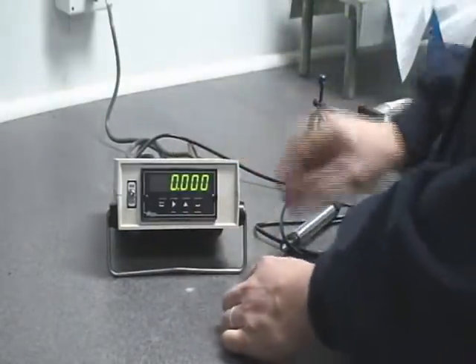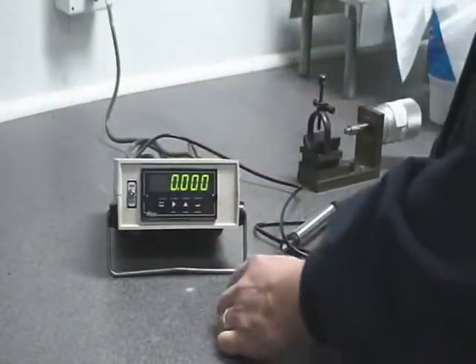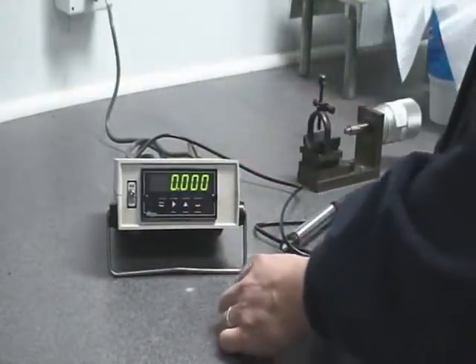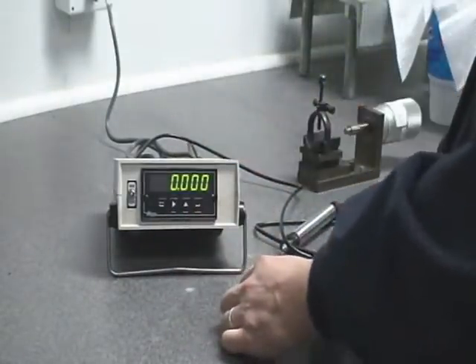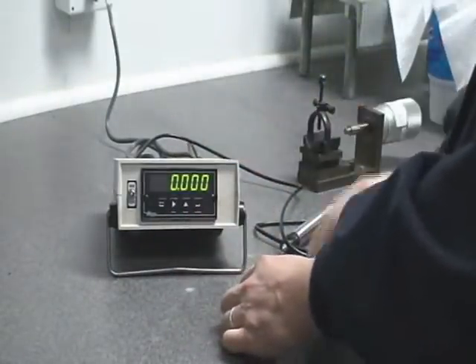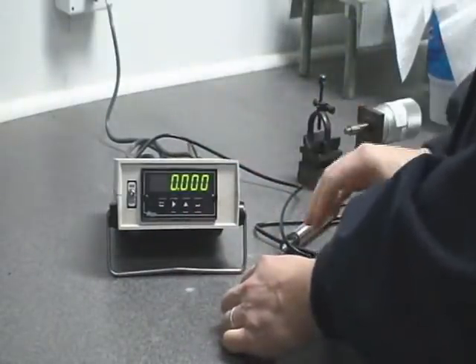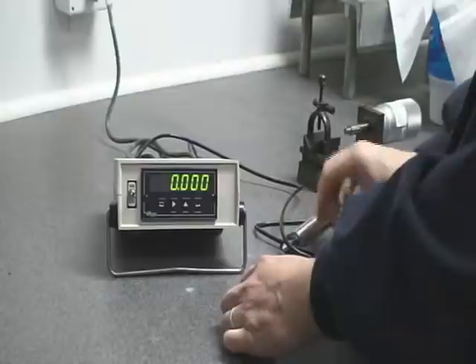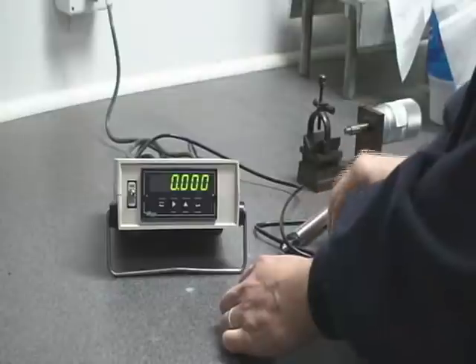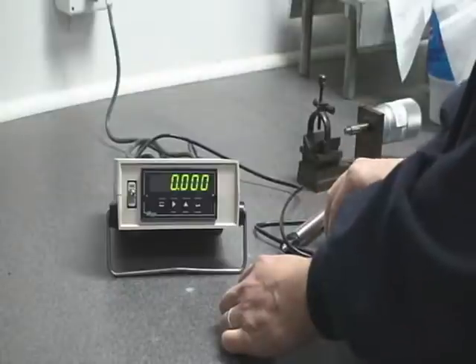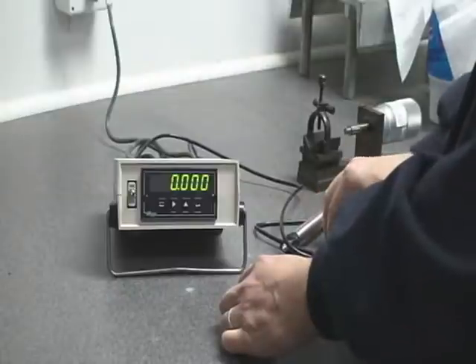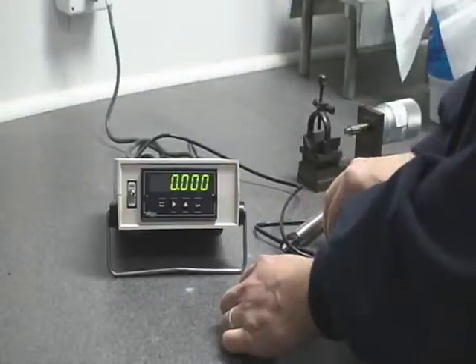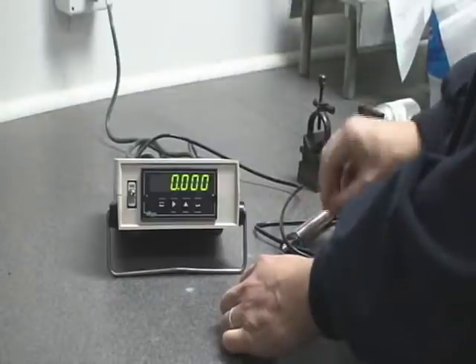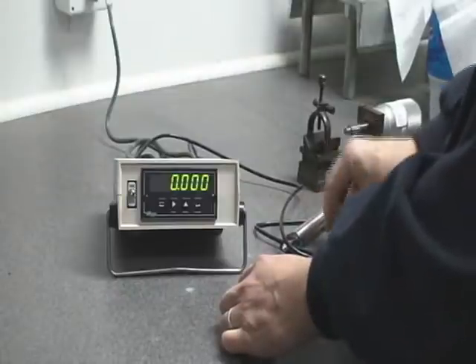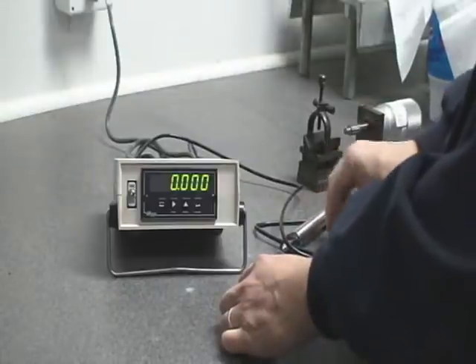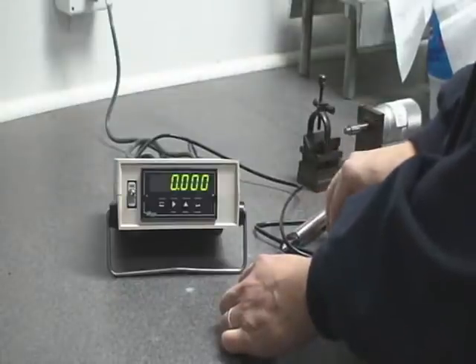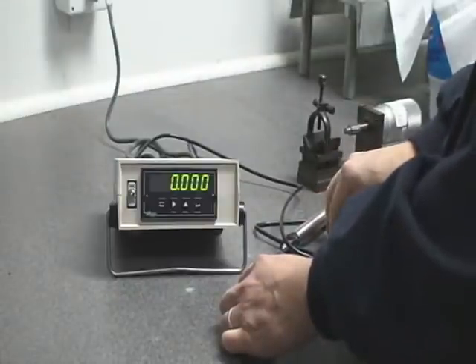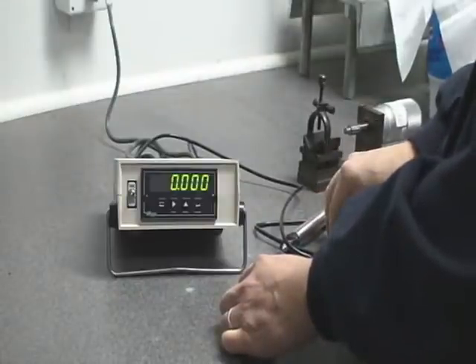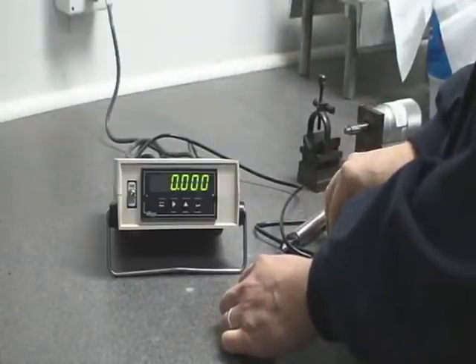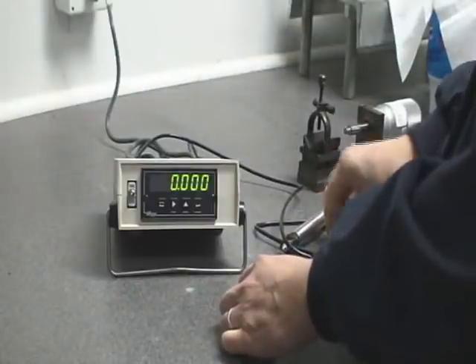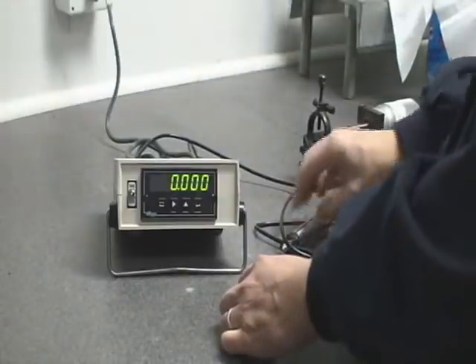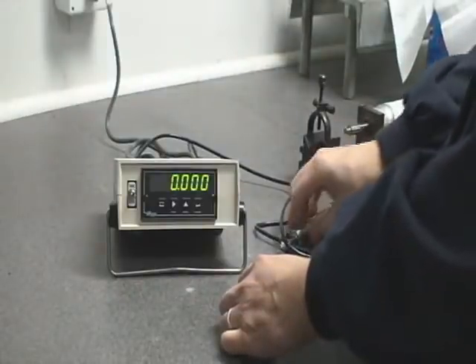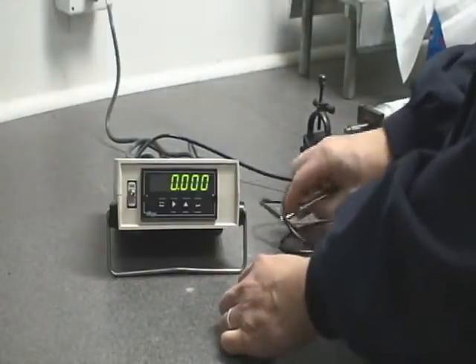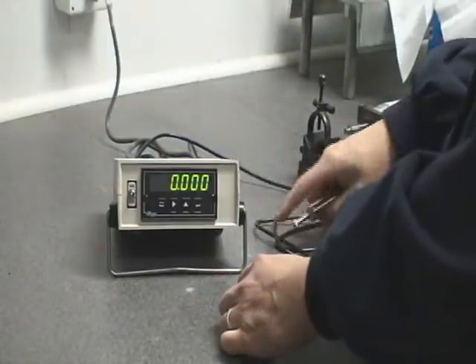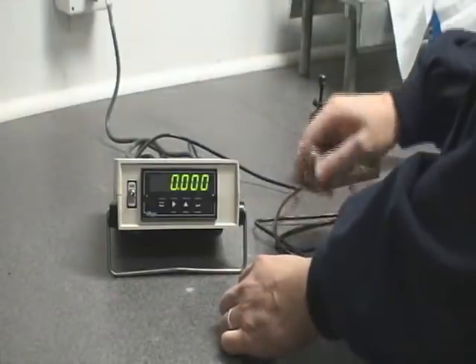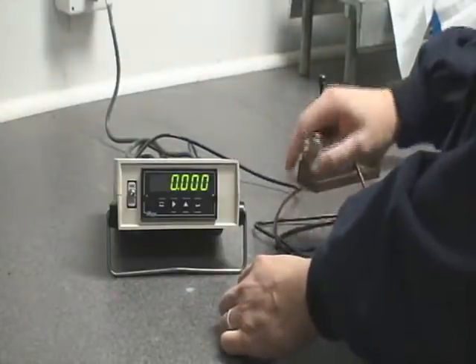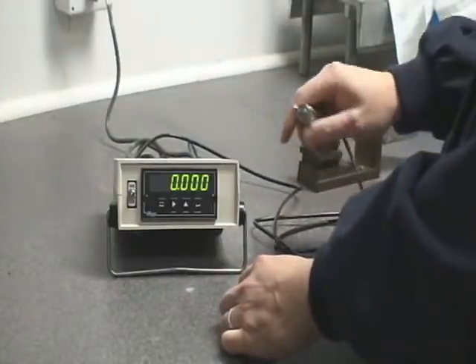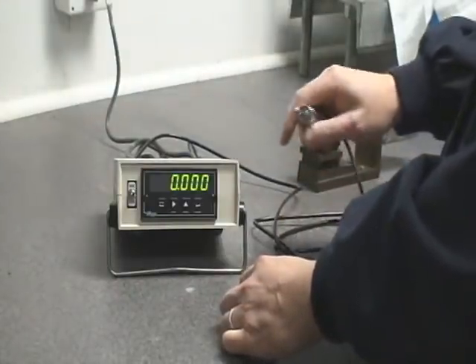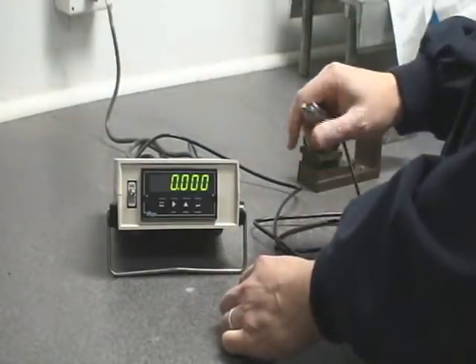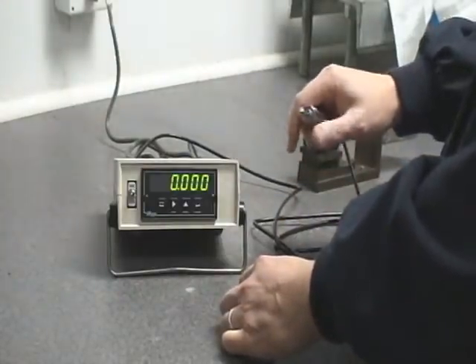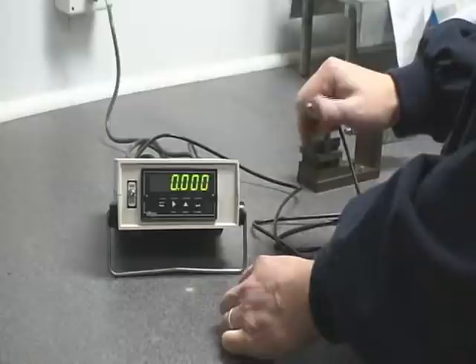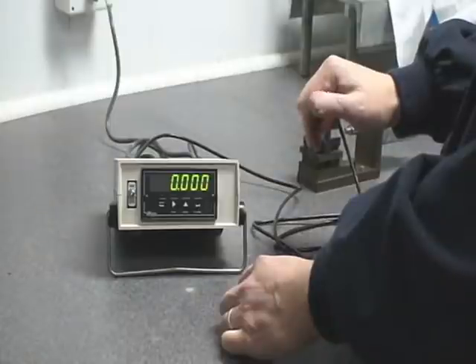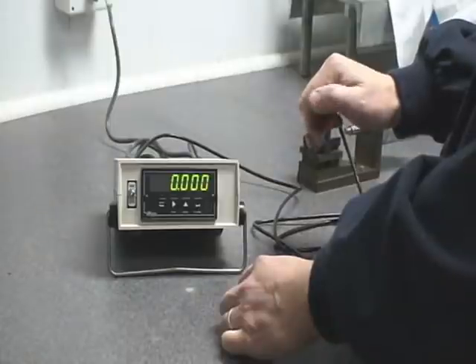First, warm up your transducer for at least five minutes and then flex it at least three times.